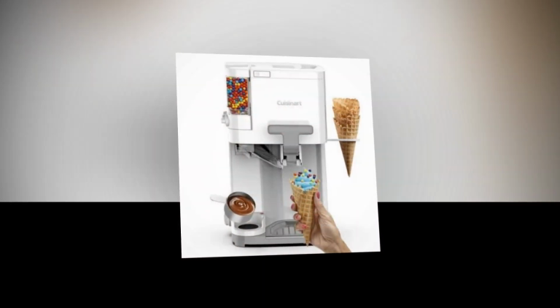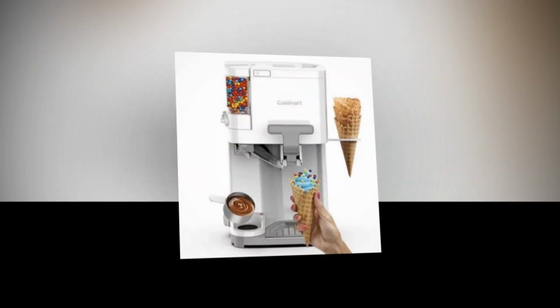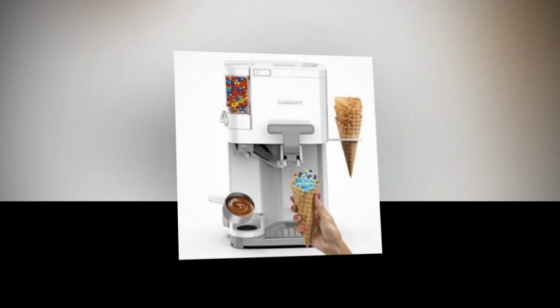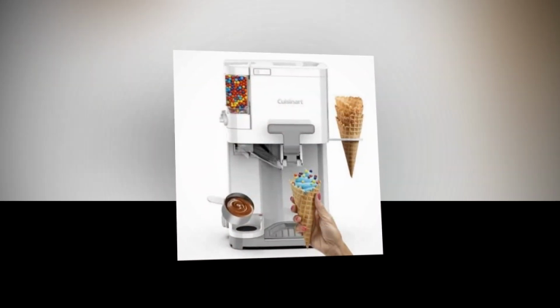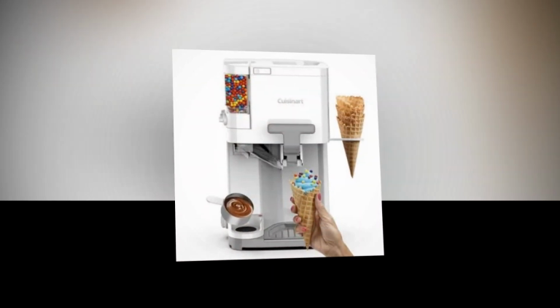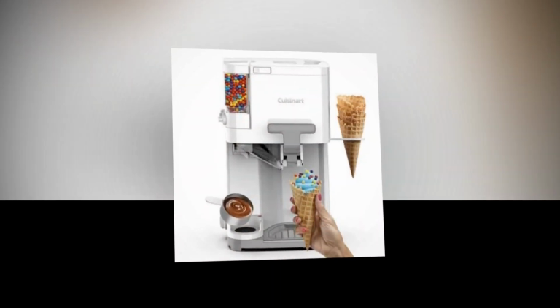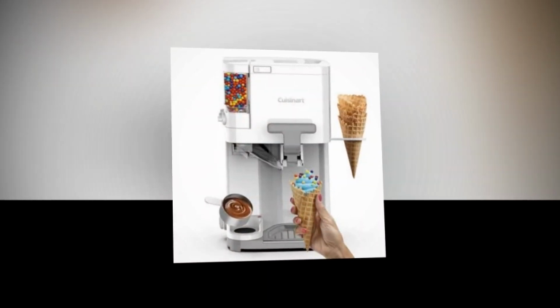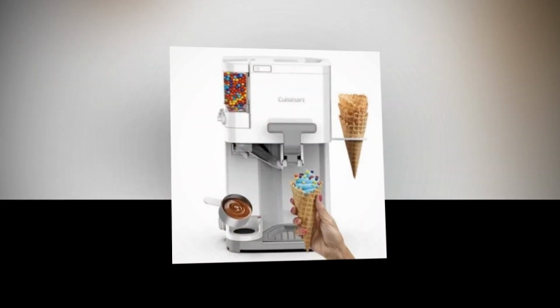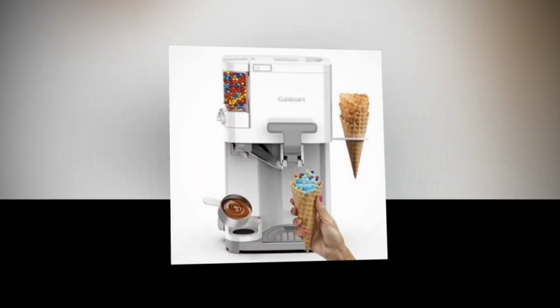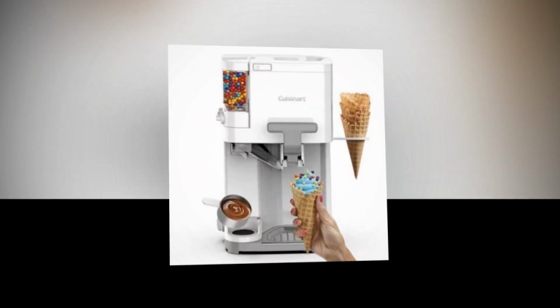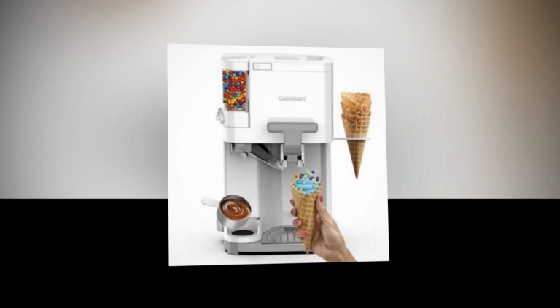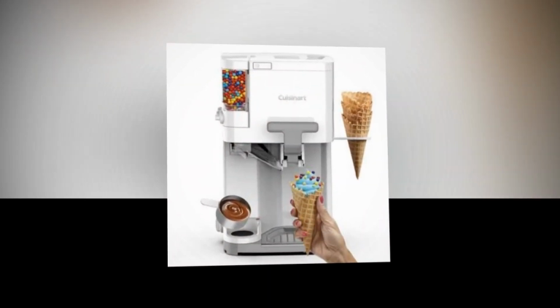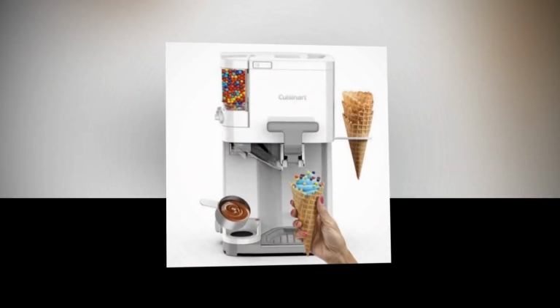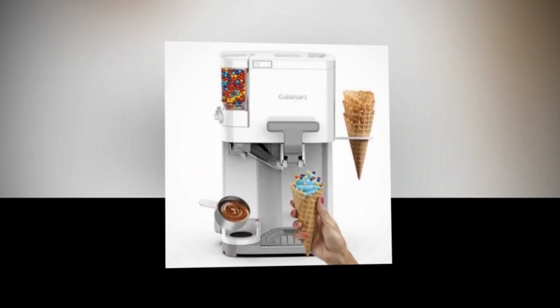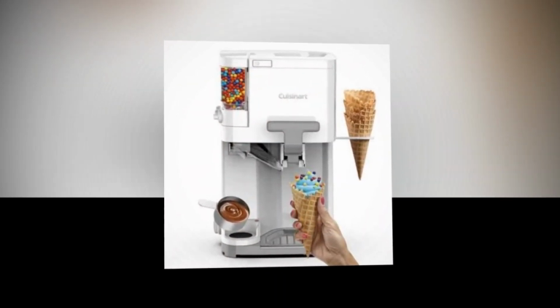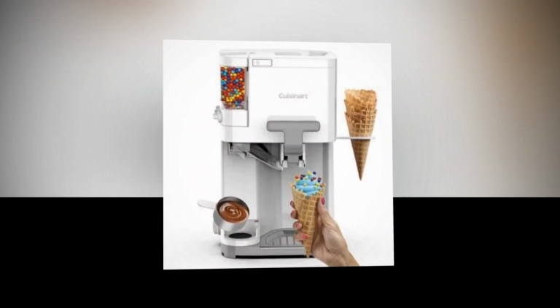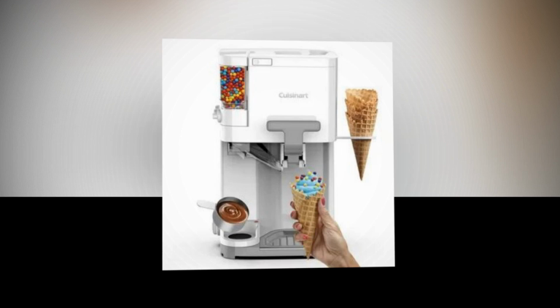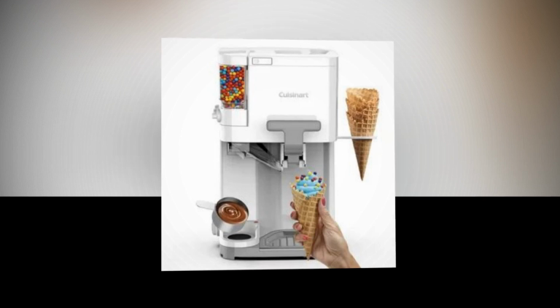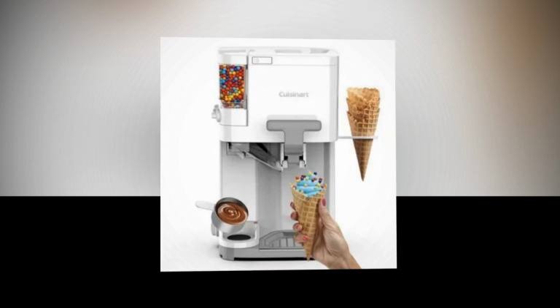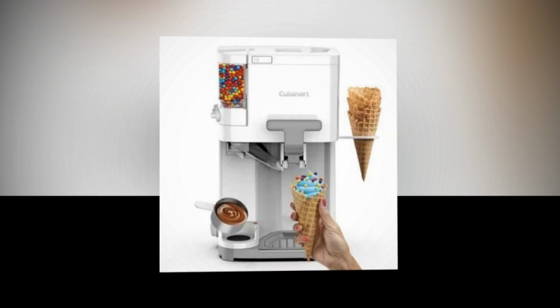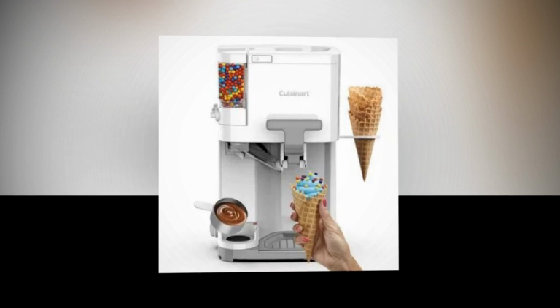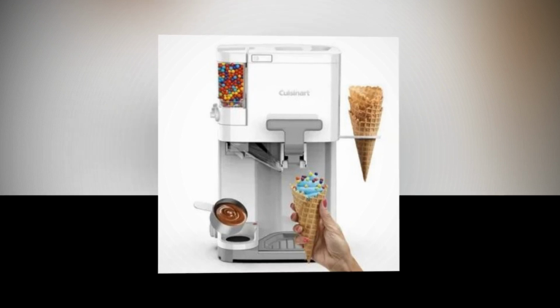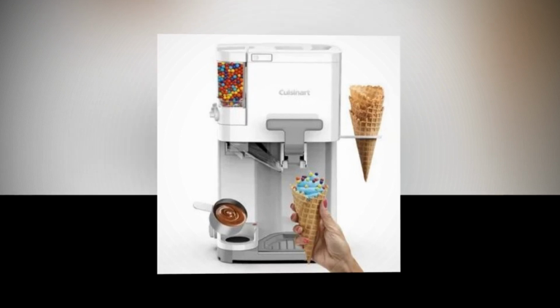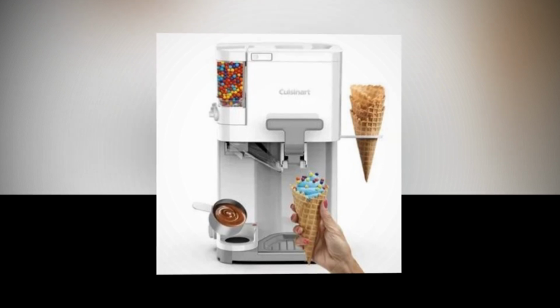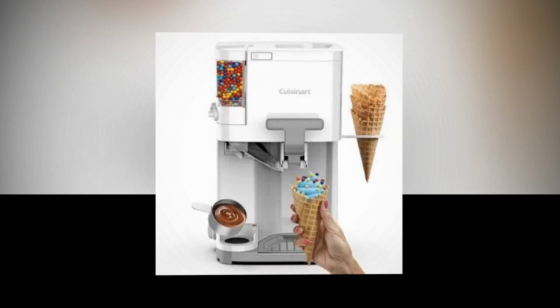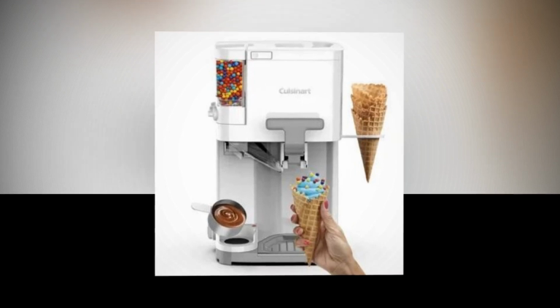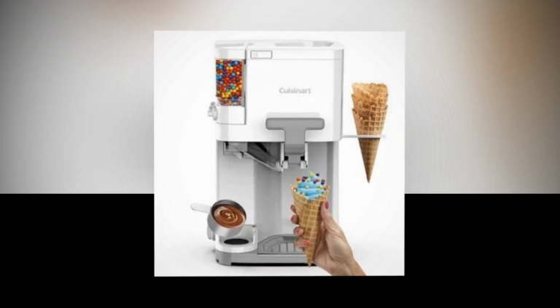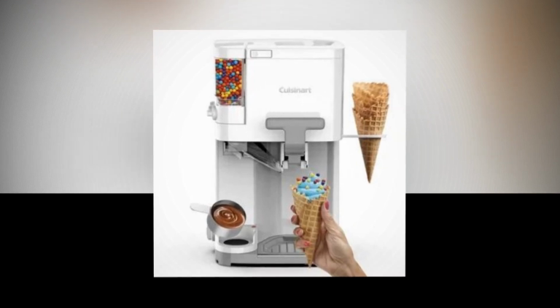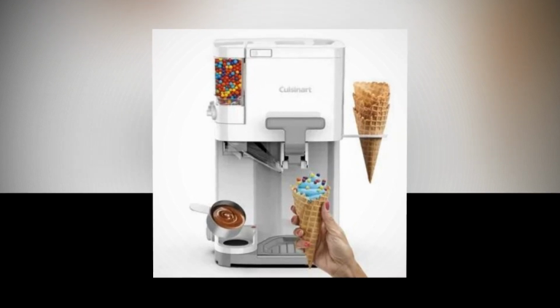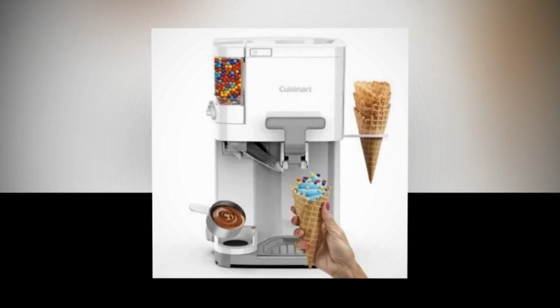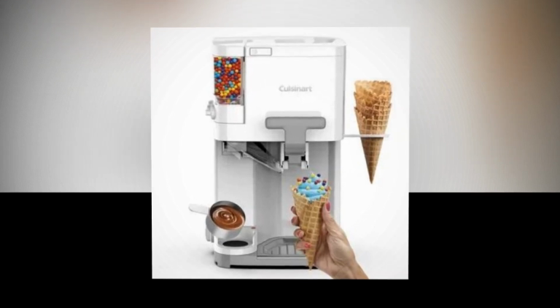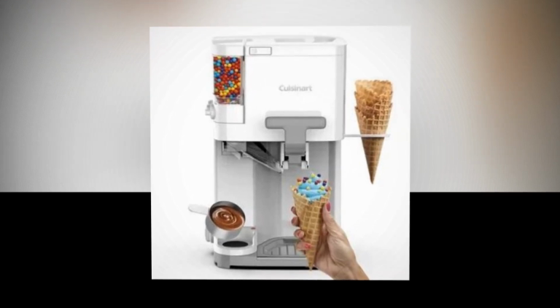Includes: recipe guide, instruction manual, and one Dash My Mug Ice Cream Maker with two bowls.